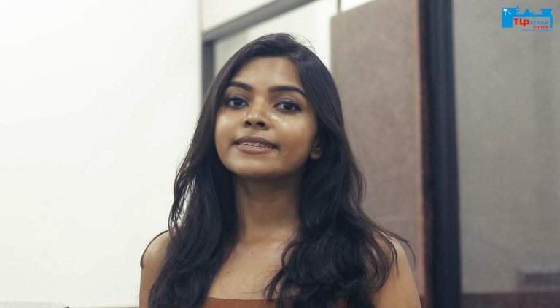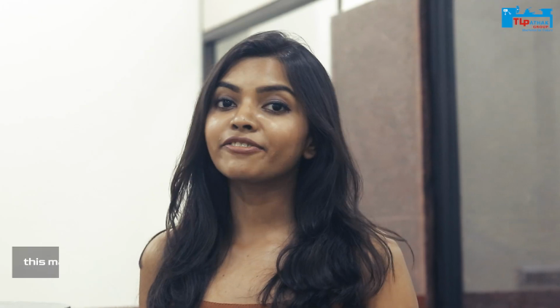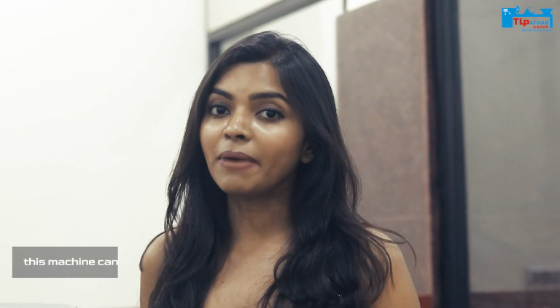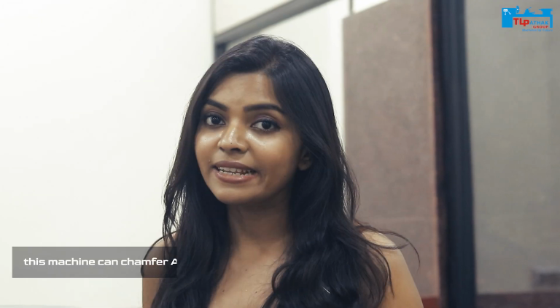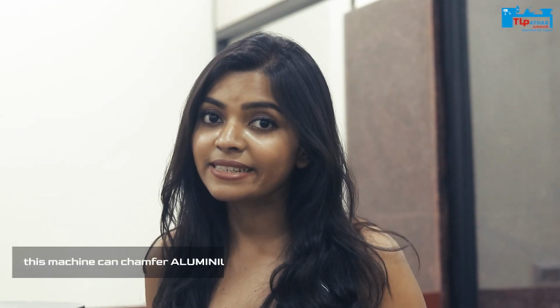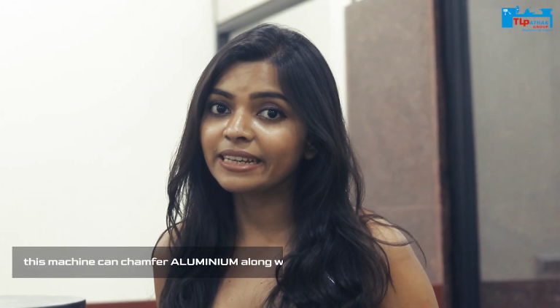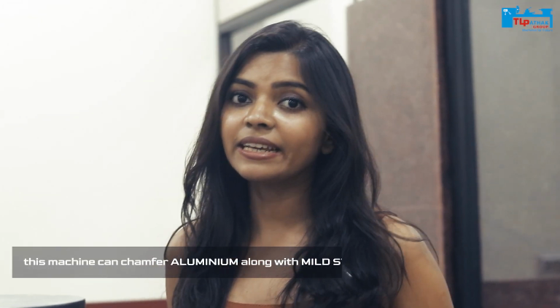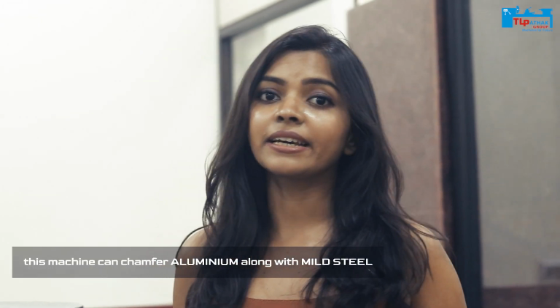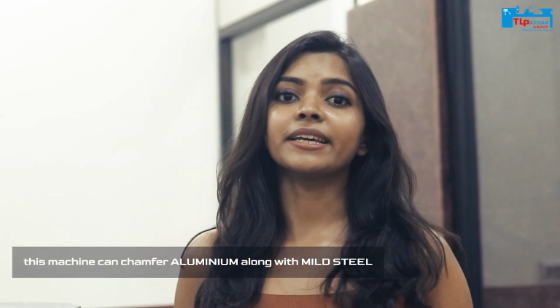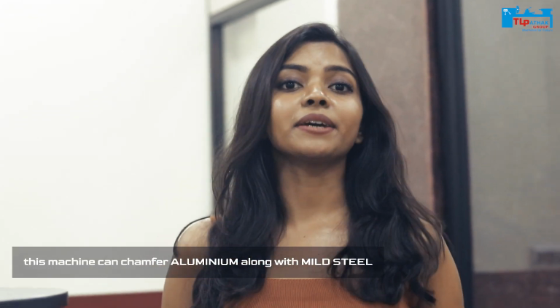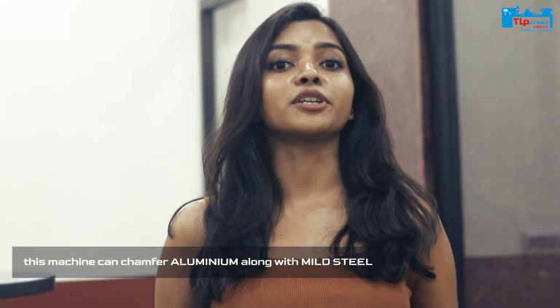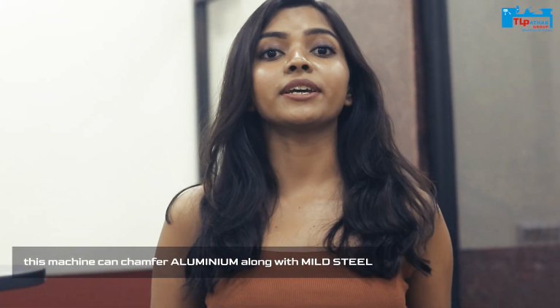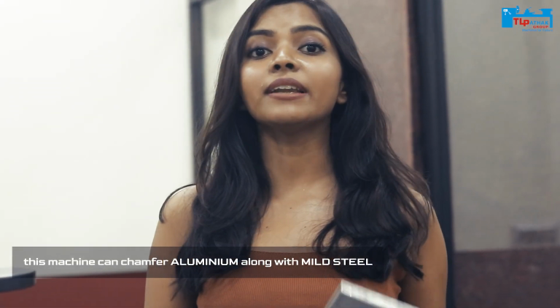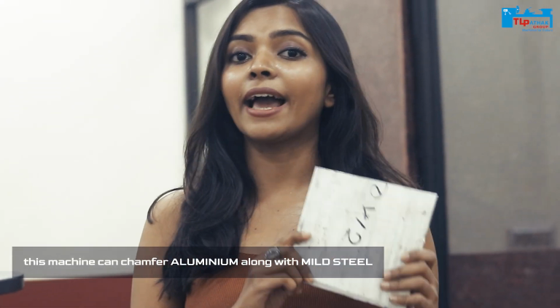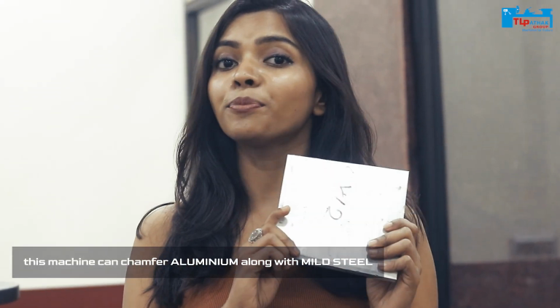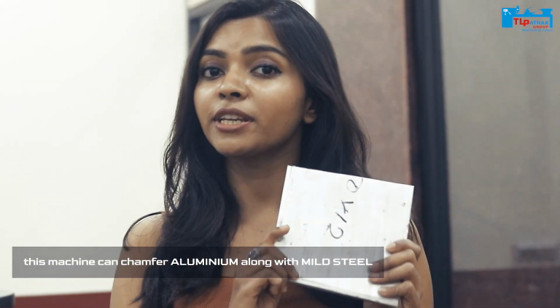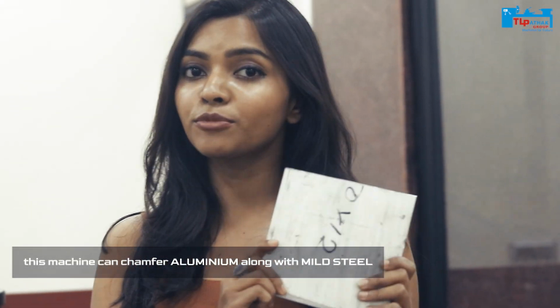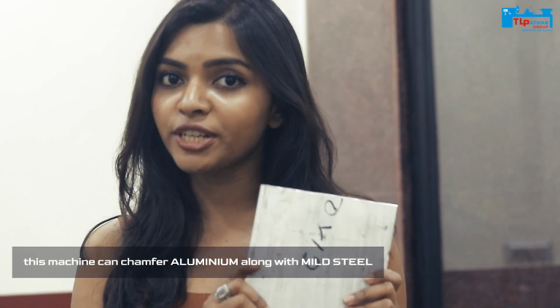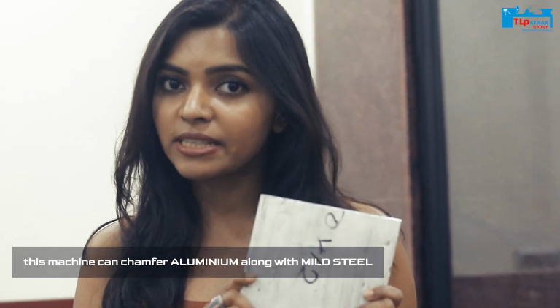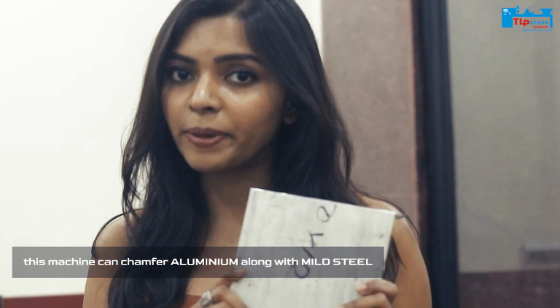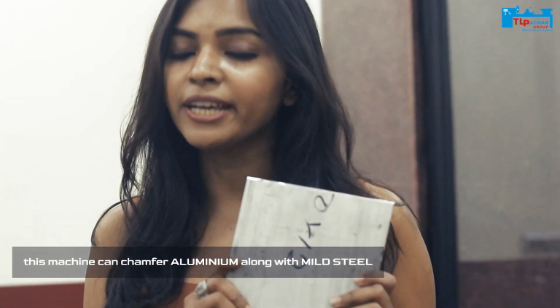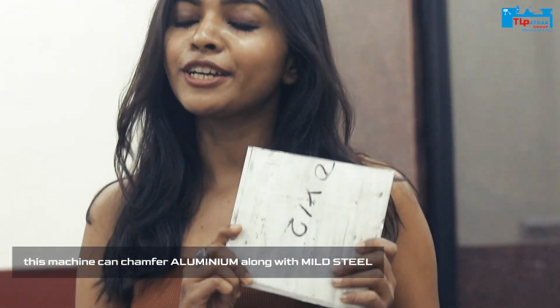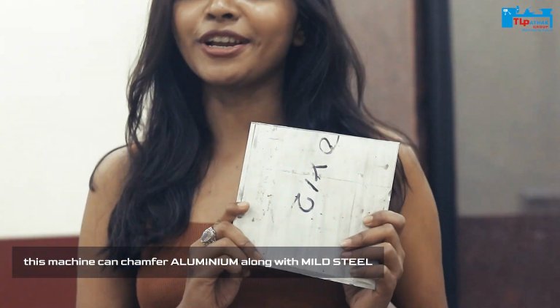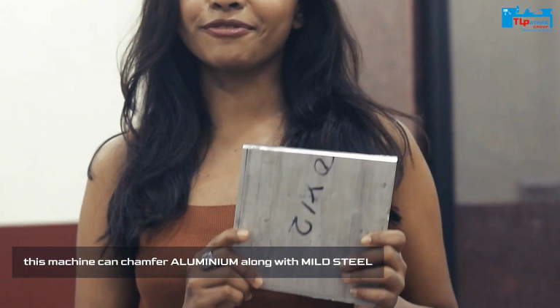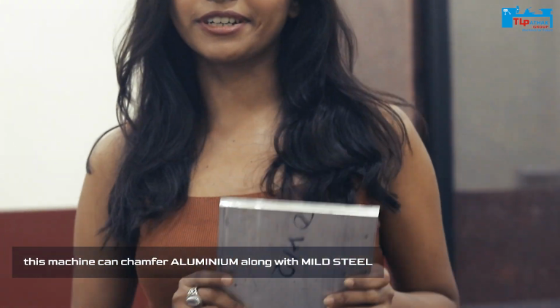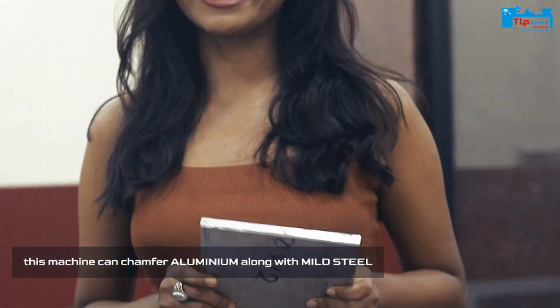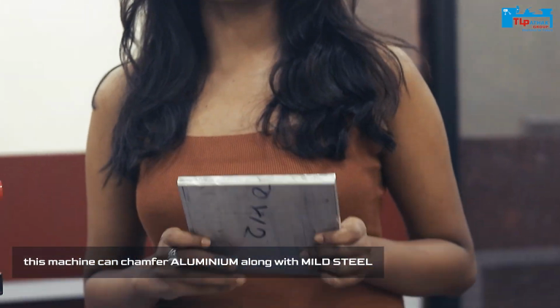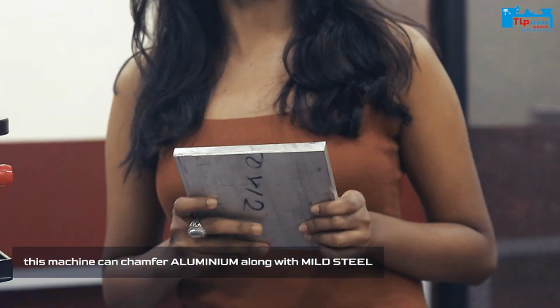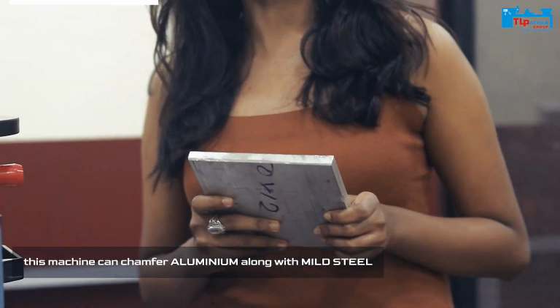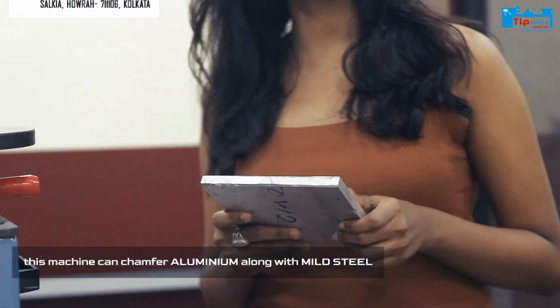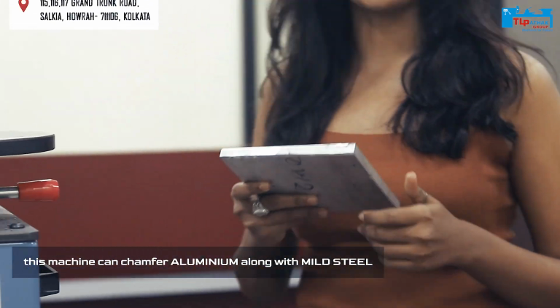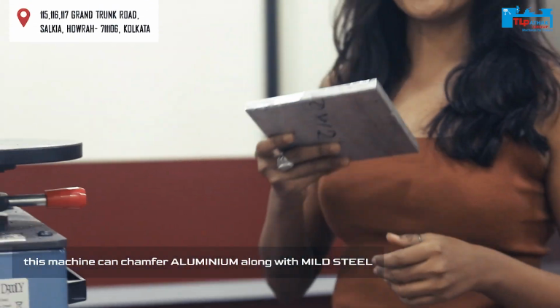The machine is only made of mild steel, but the machine is made of aluminum sheets. Let's see how.